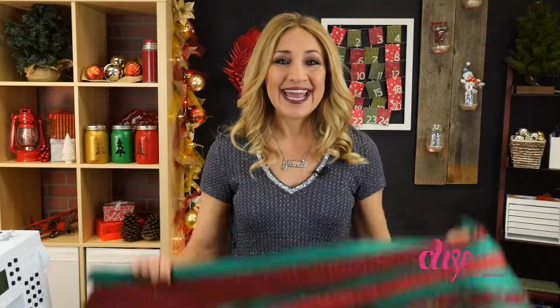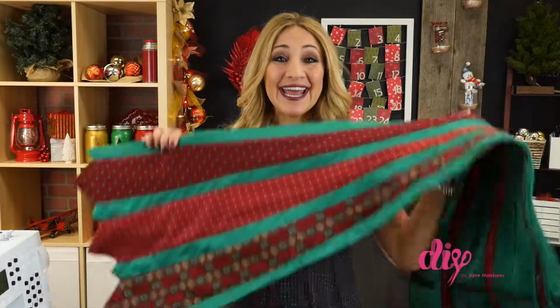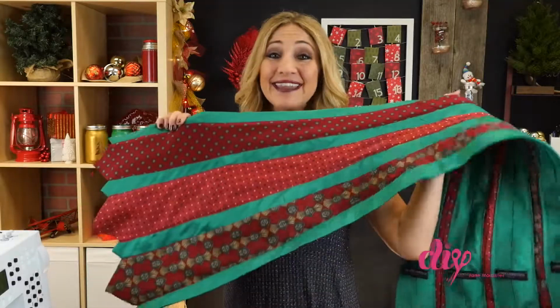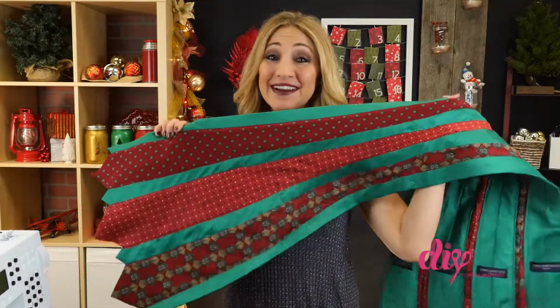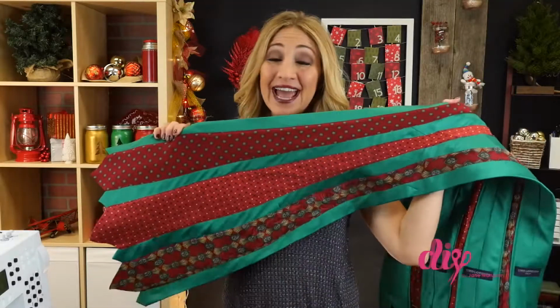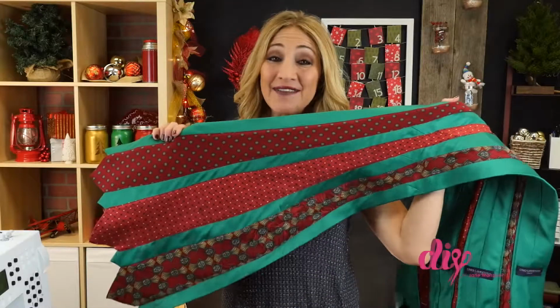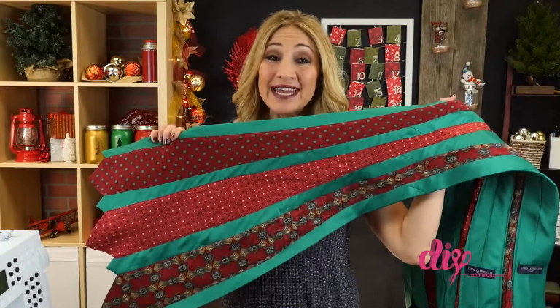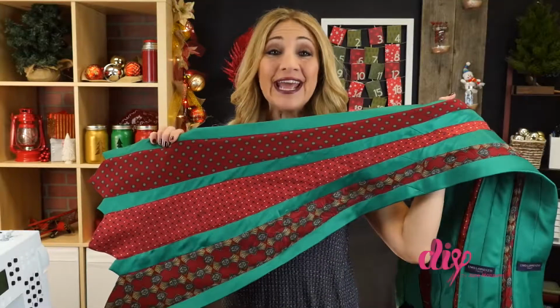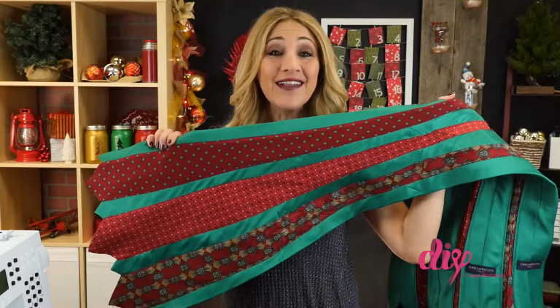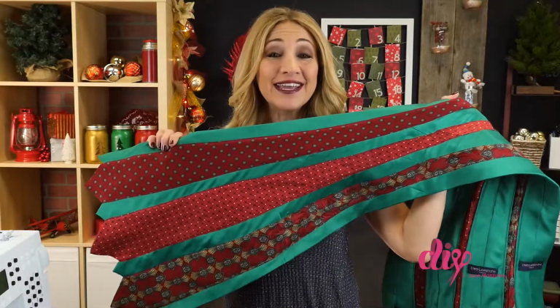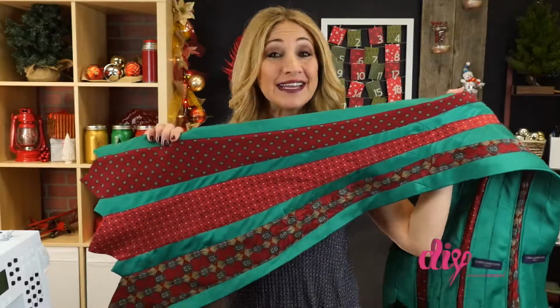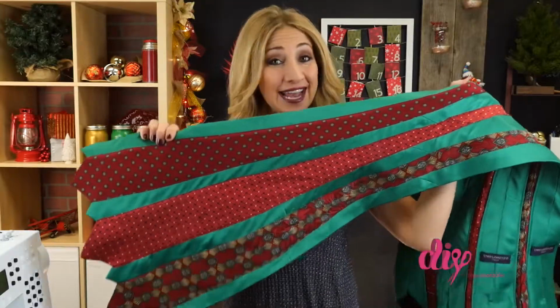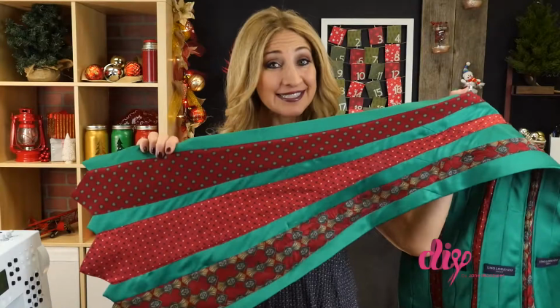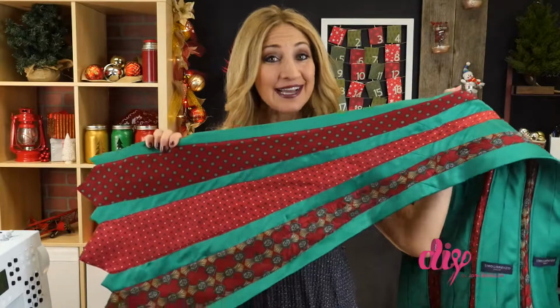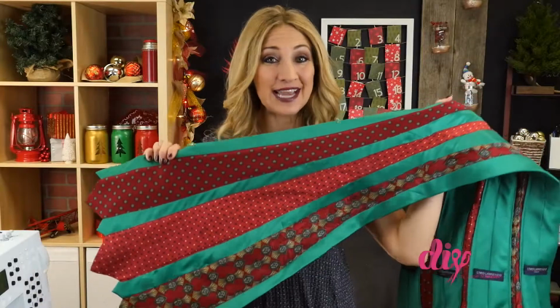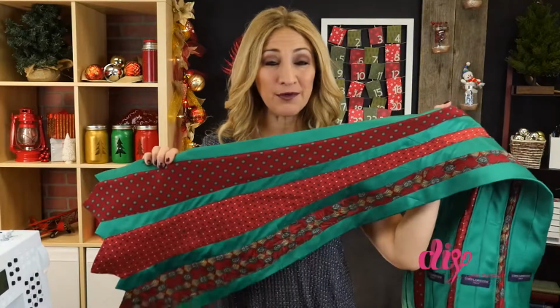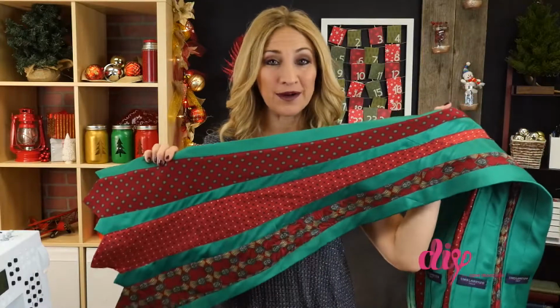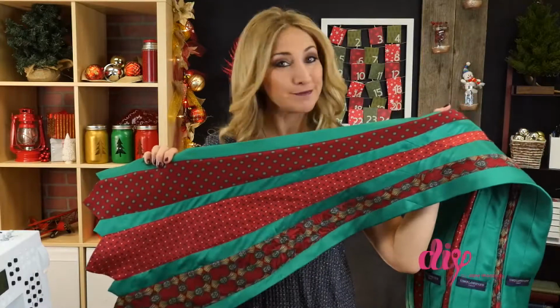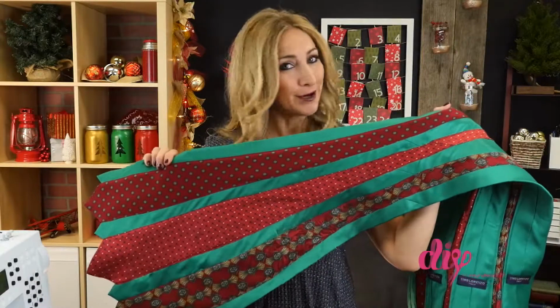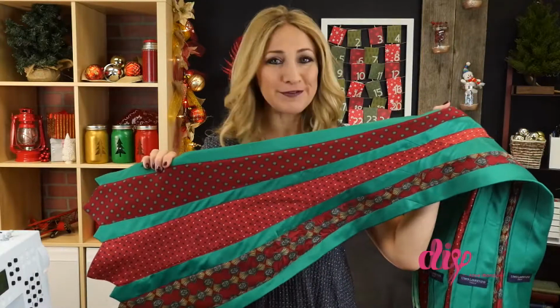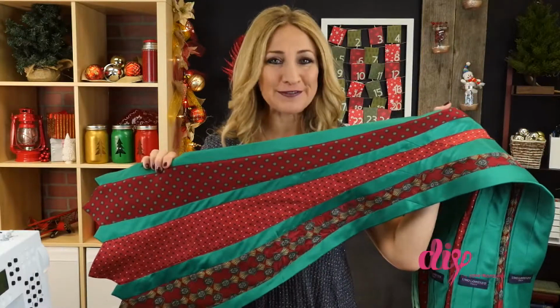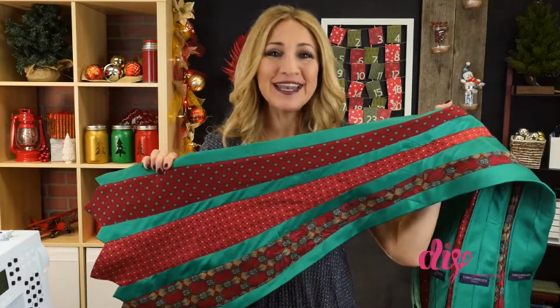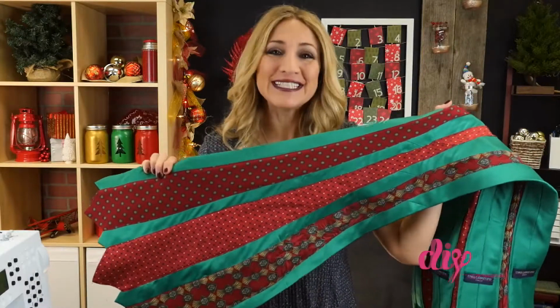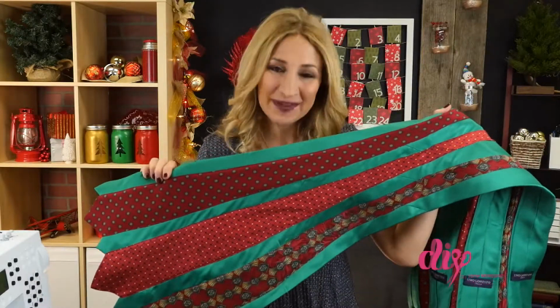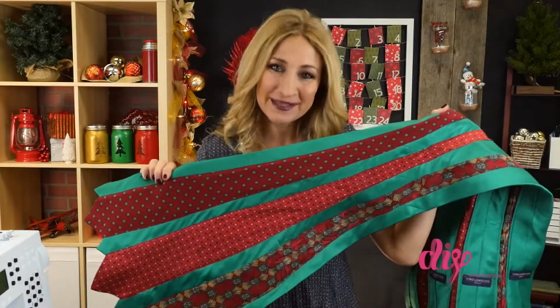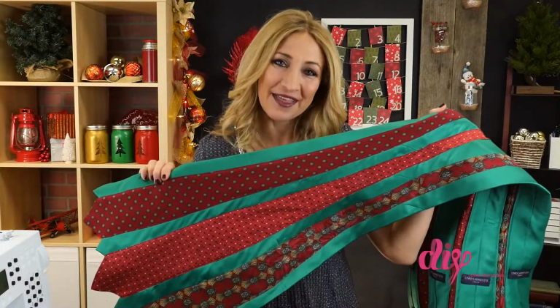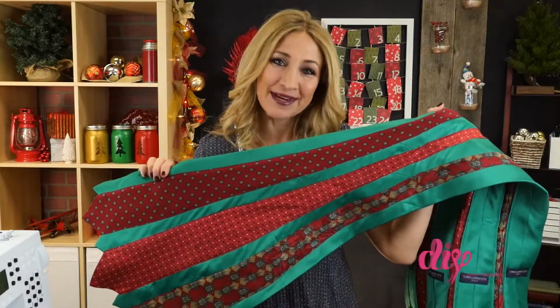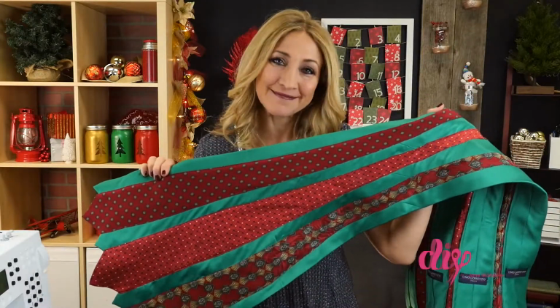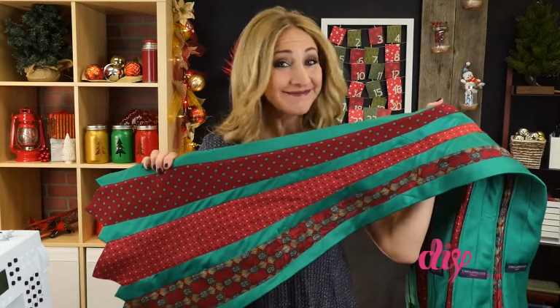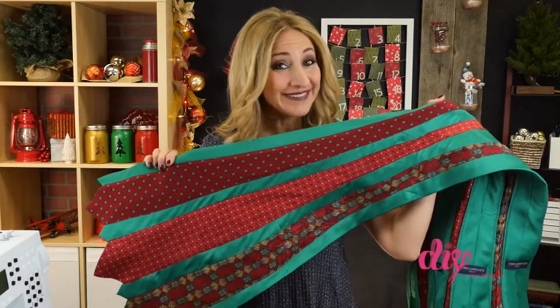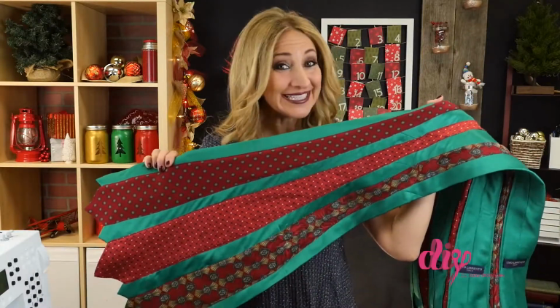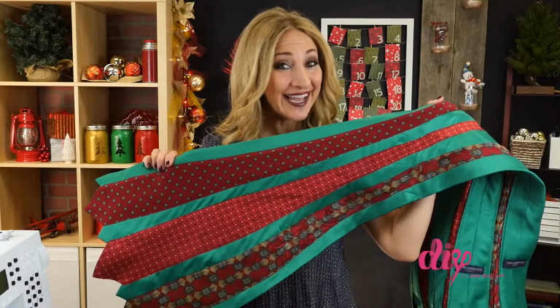And there you have it, a holiday necktie table runner, perfect for the next family gathering. Thanks, Dad!